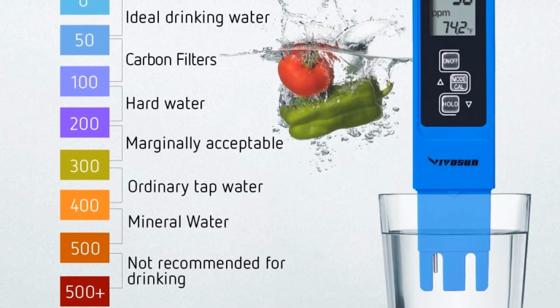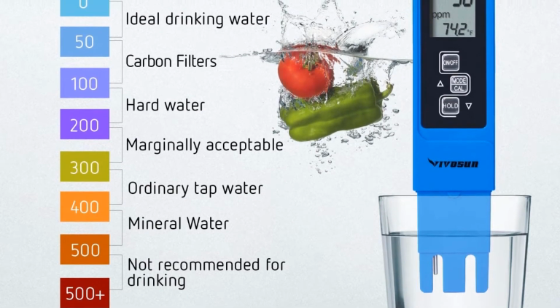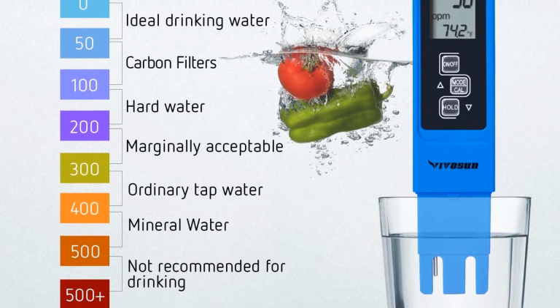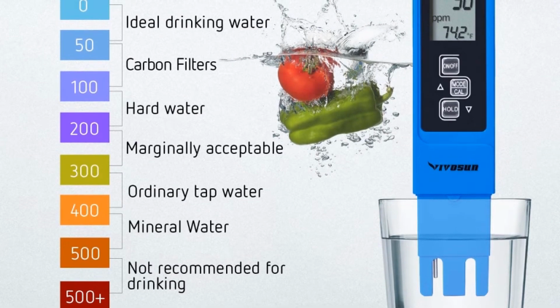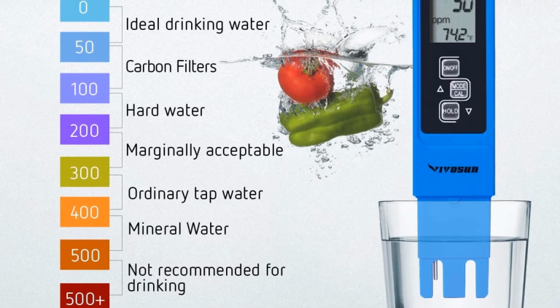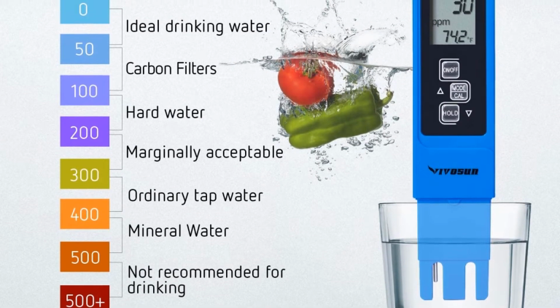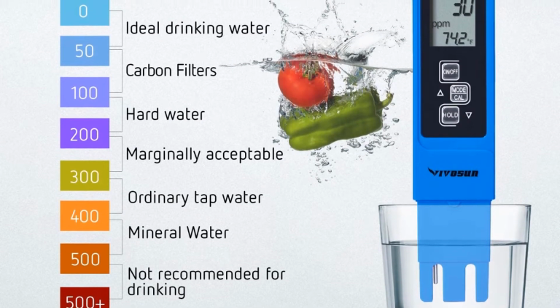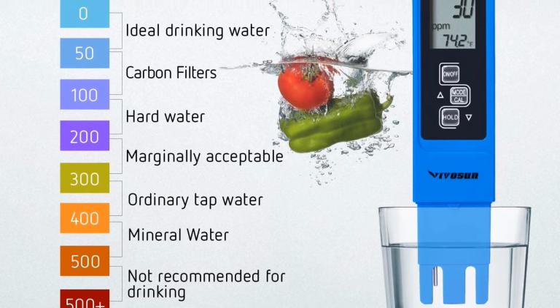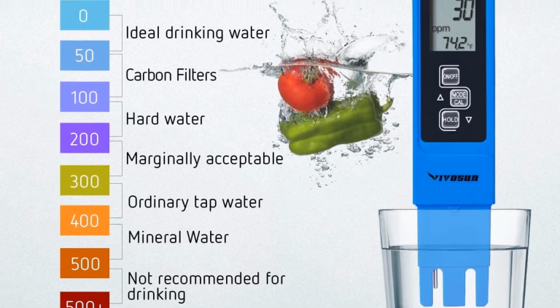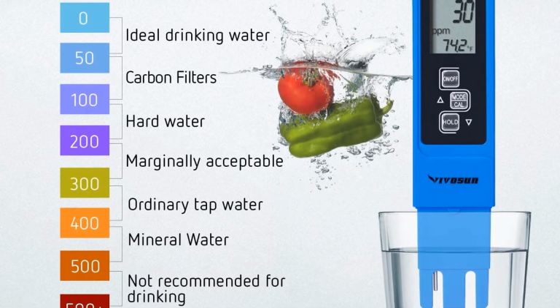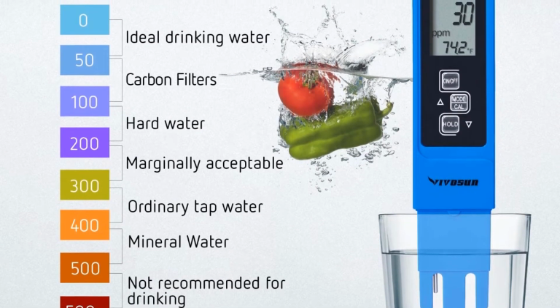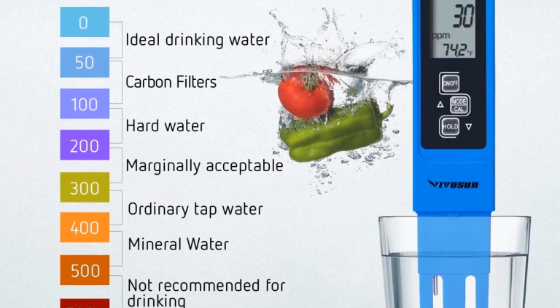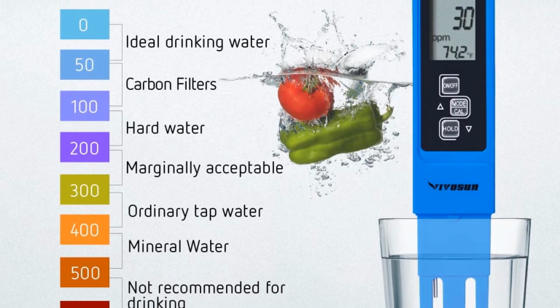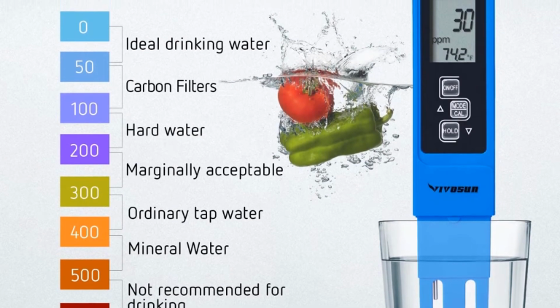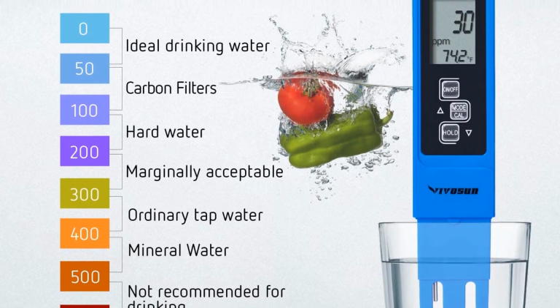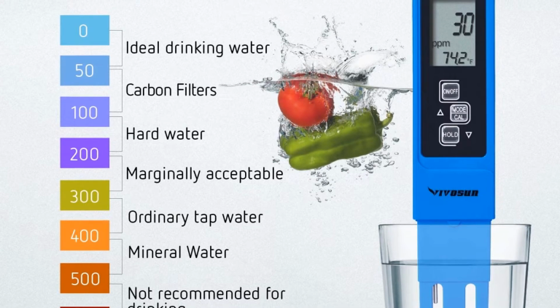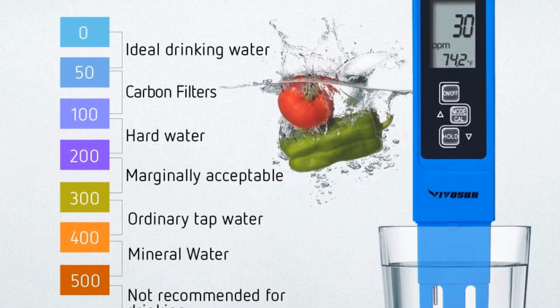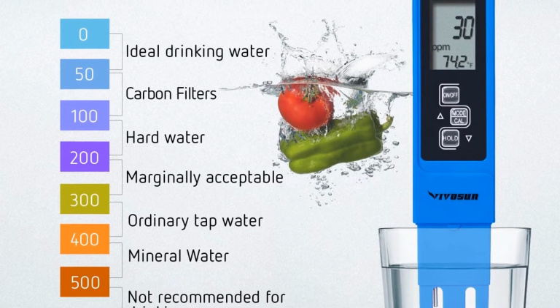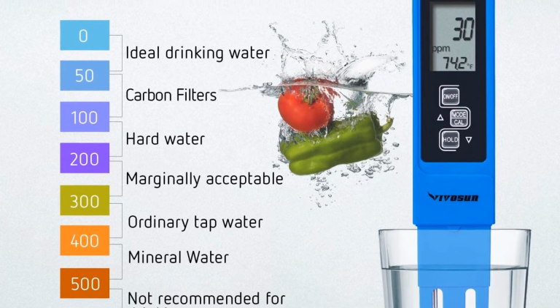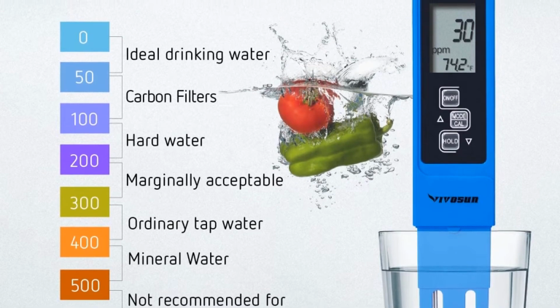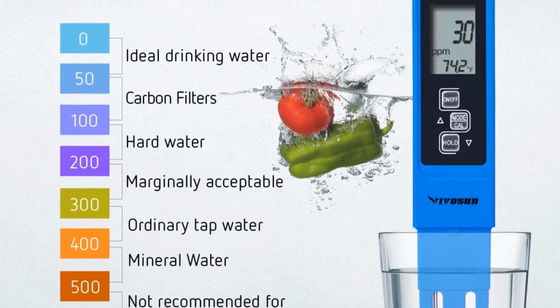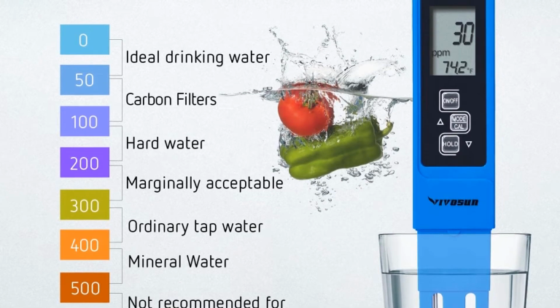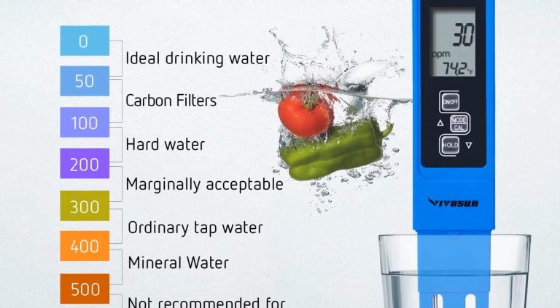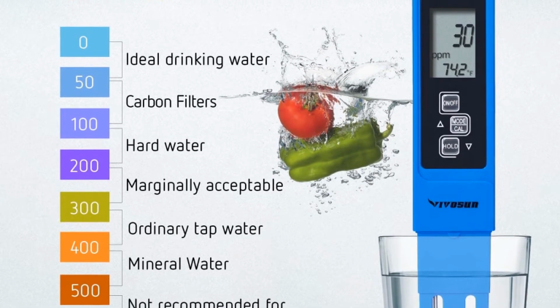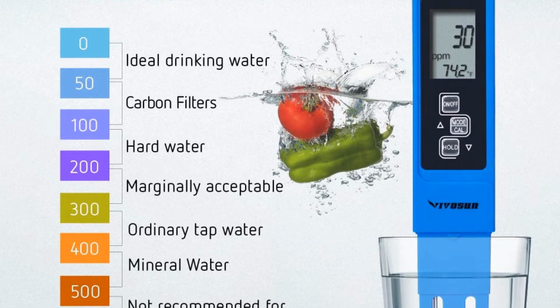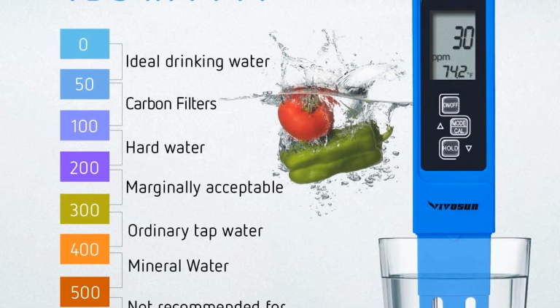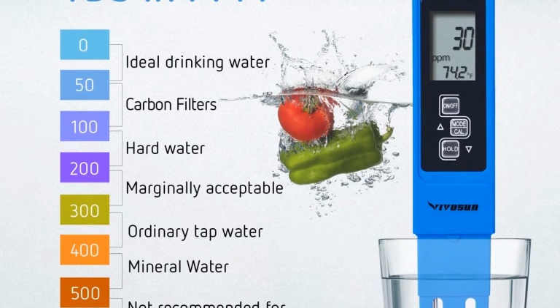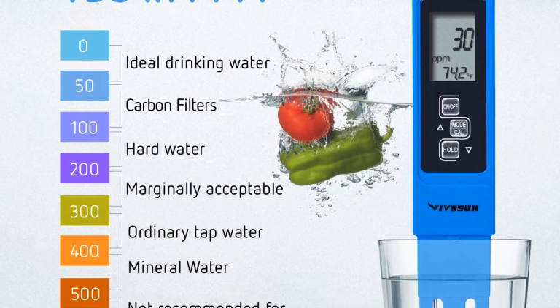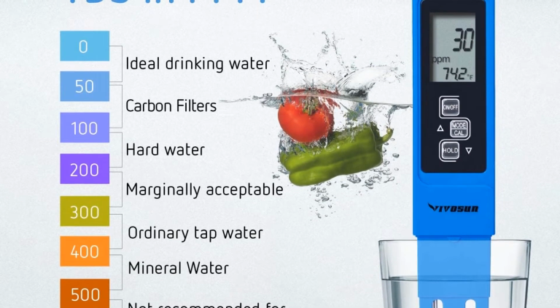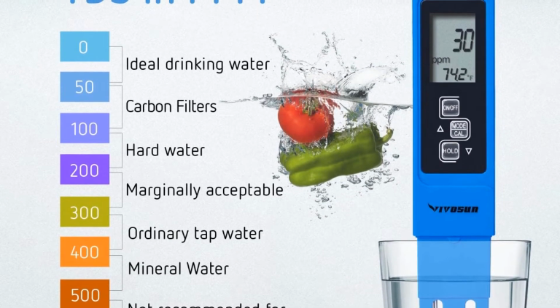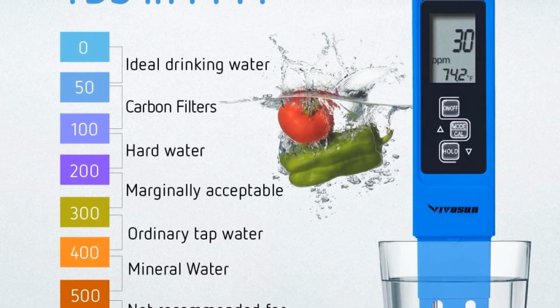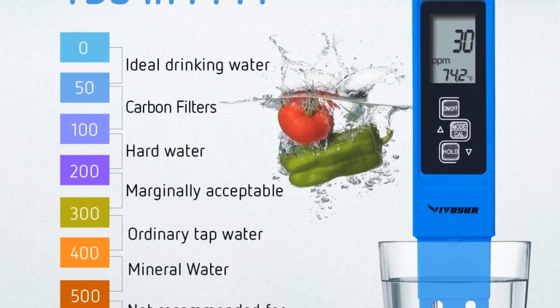It can also be used to test the pH of water in an aquarium, a freshwater basin, or drinking water.